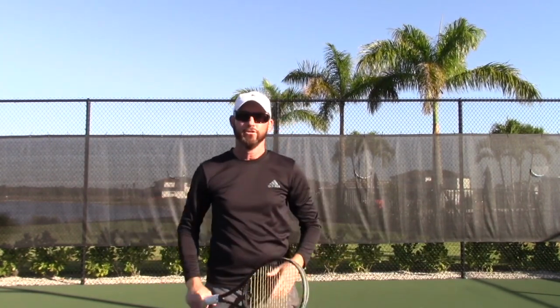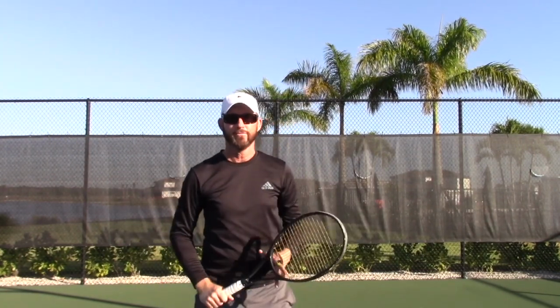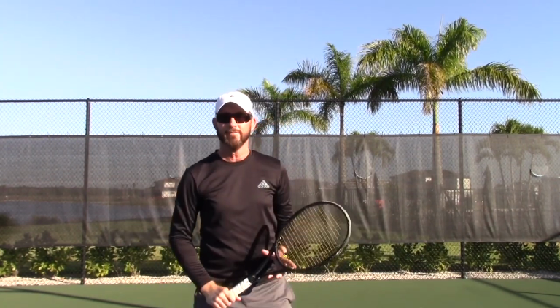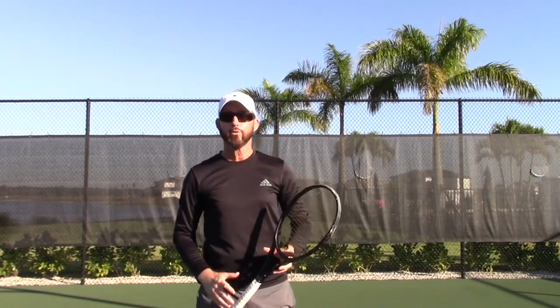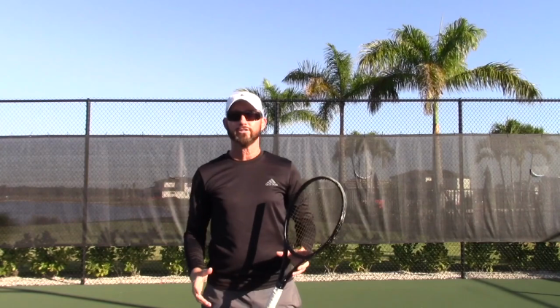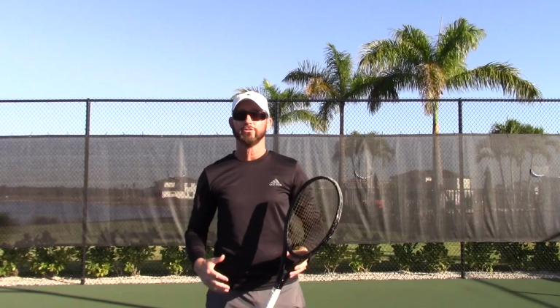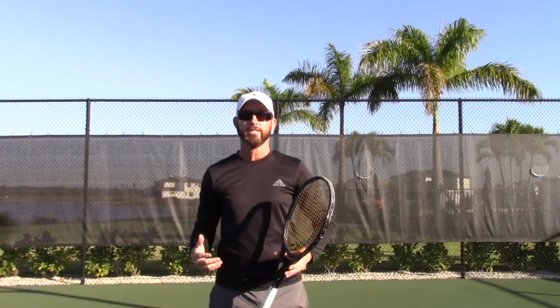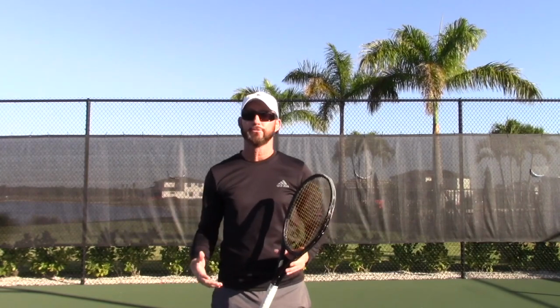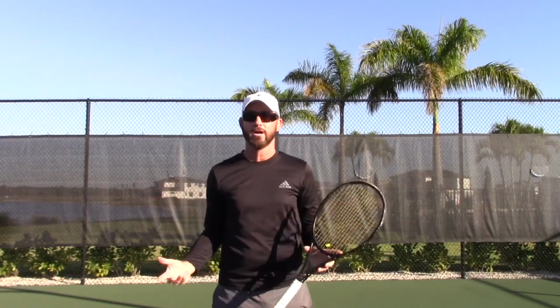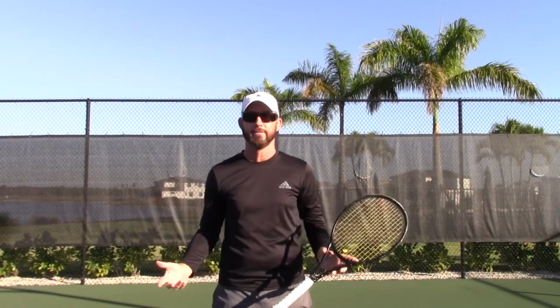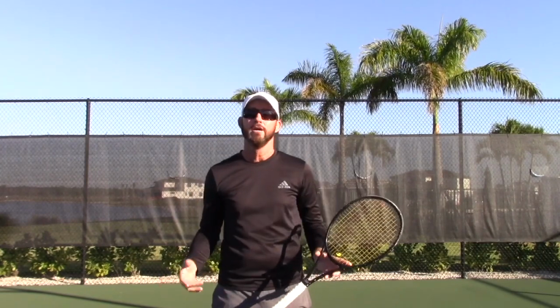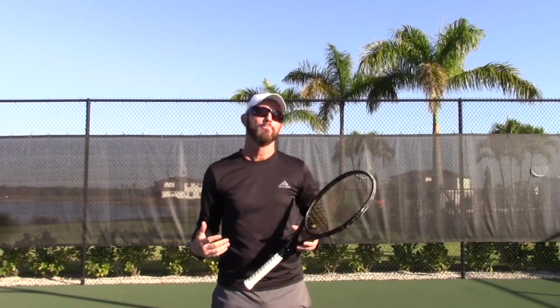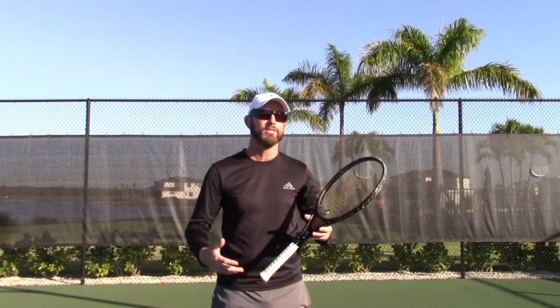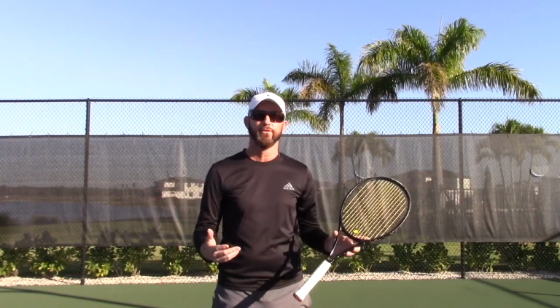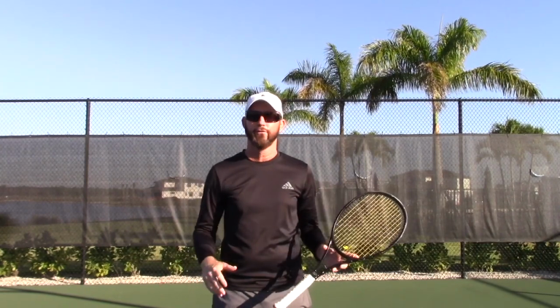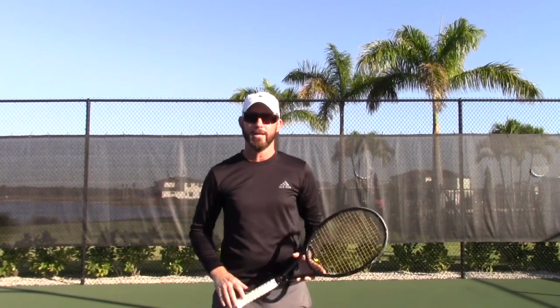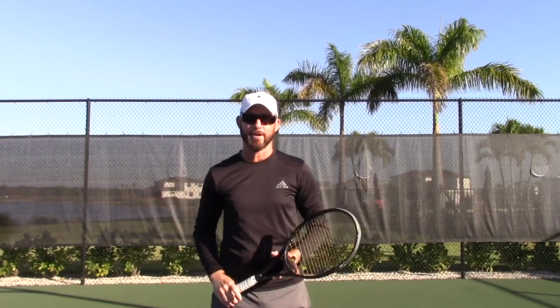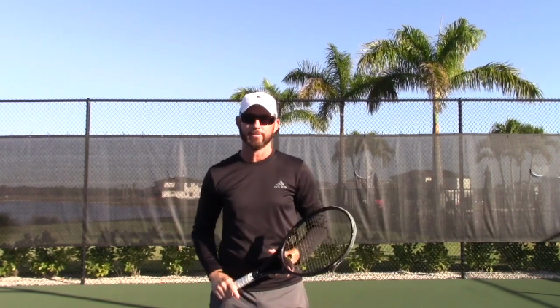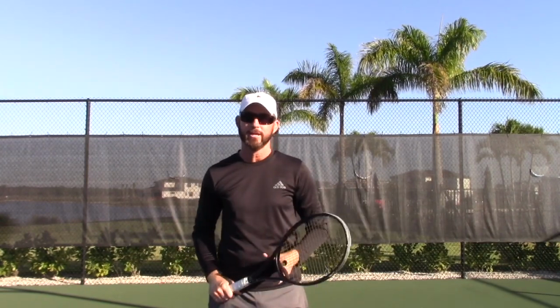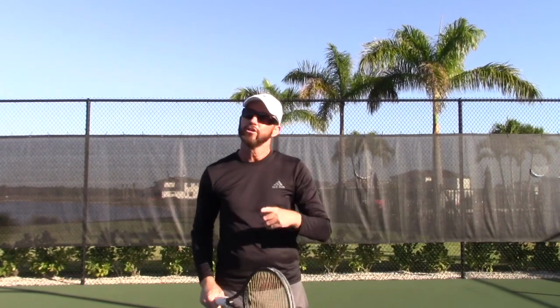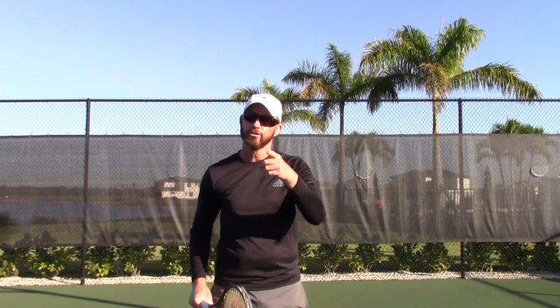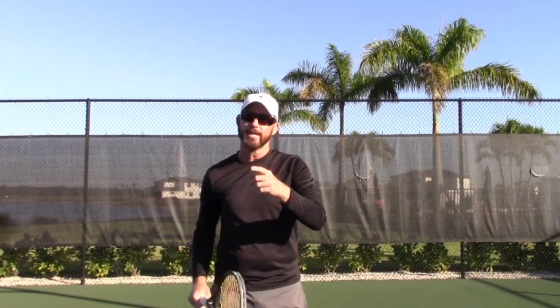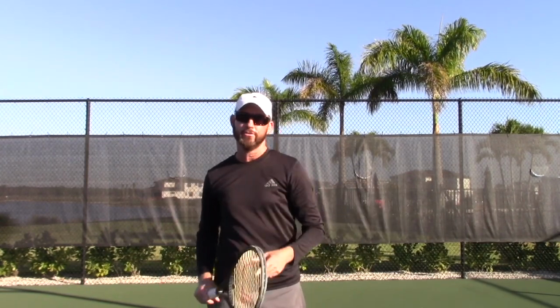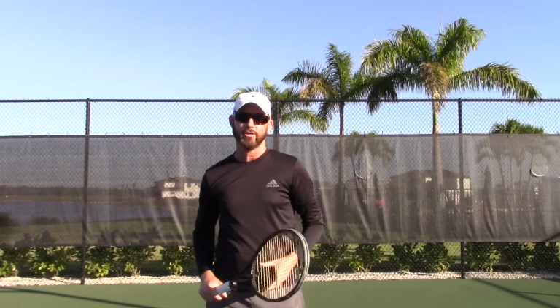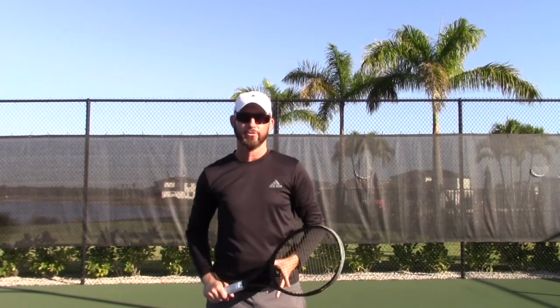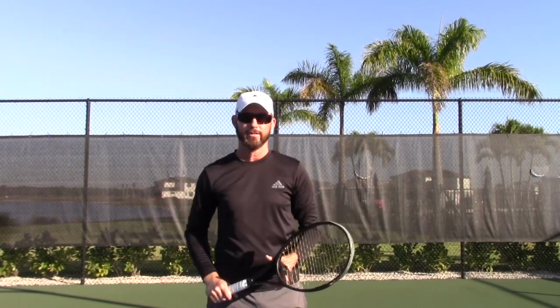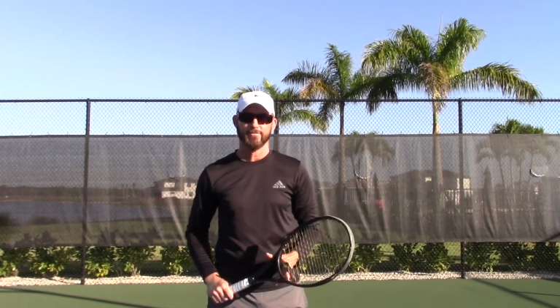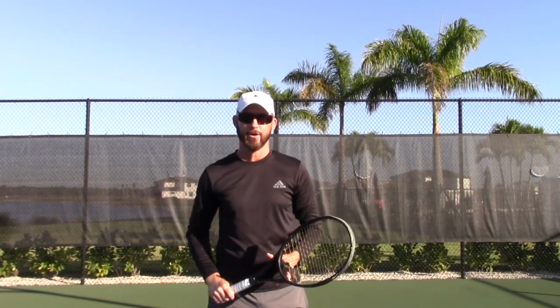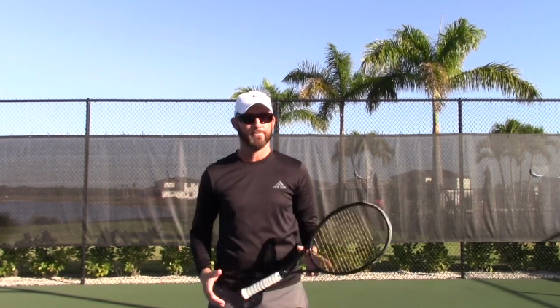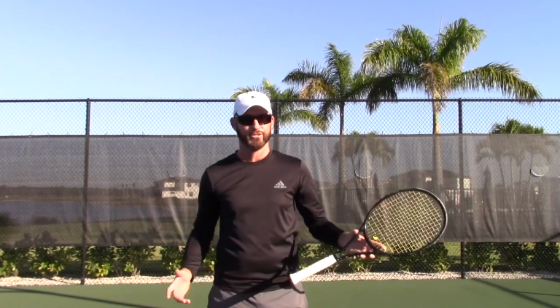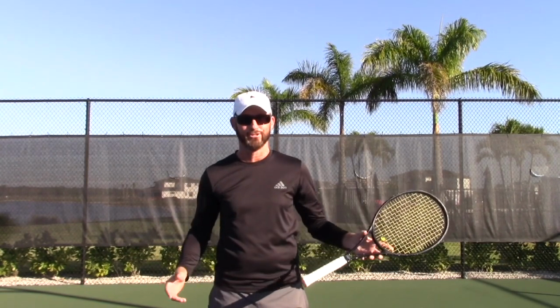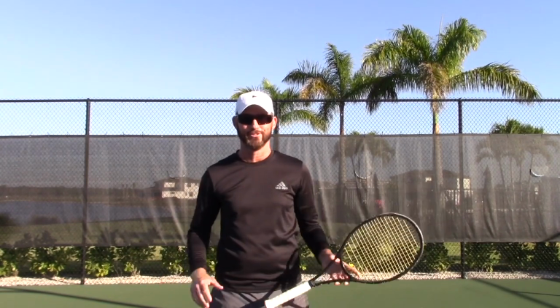If you have any questions, tips, or comments please feel free to inbox me. Good luck out there trying to create the heavy ball. We'll see you soon.